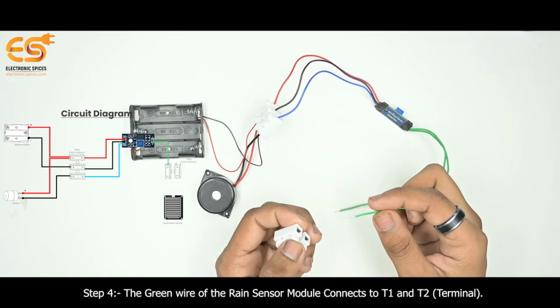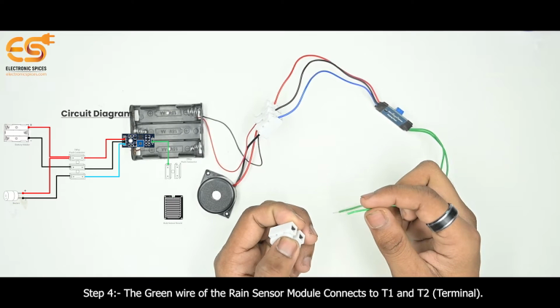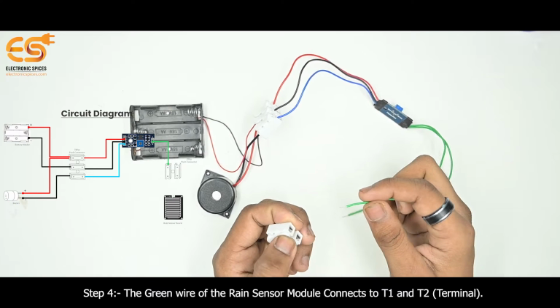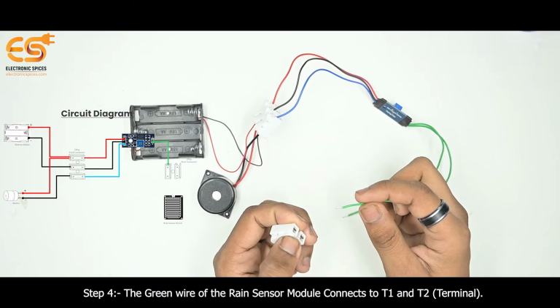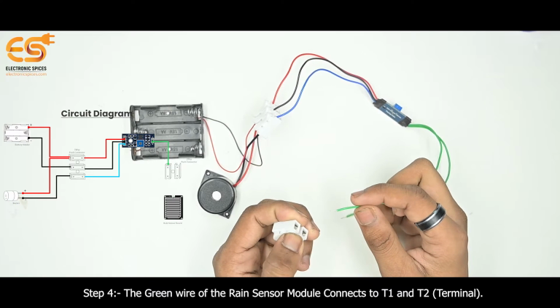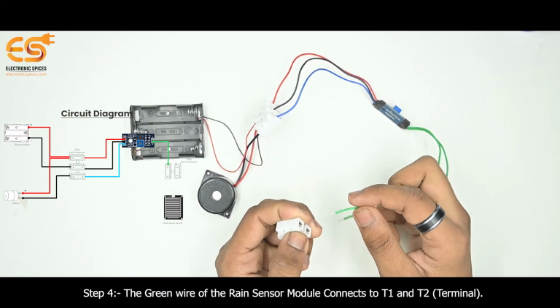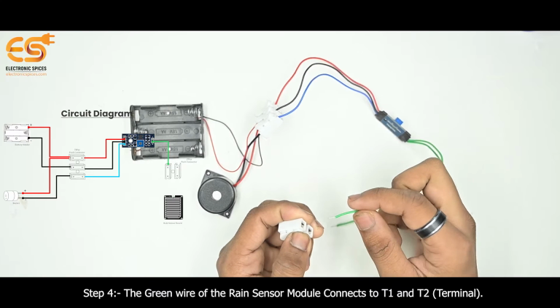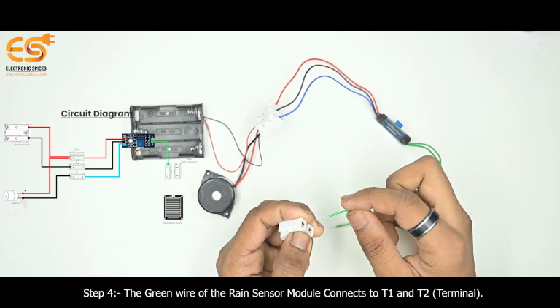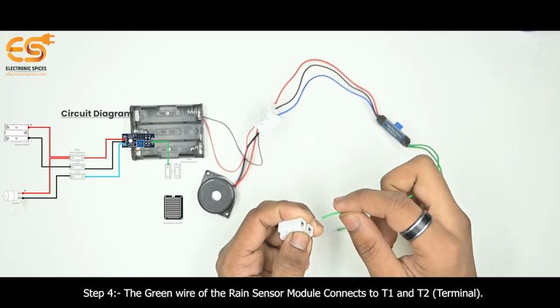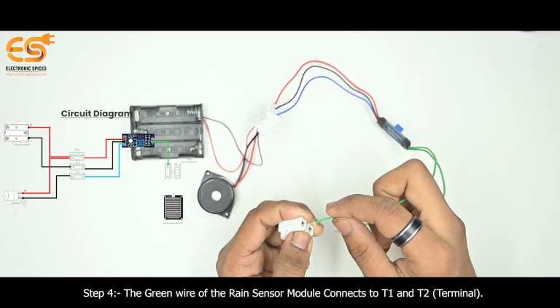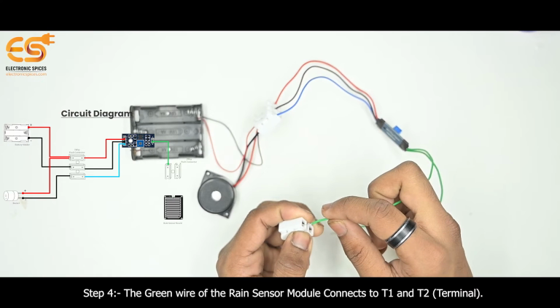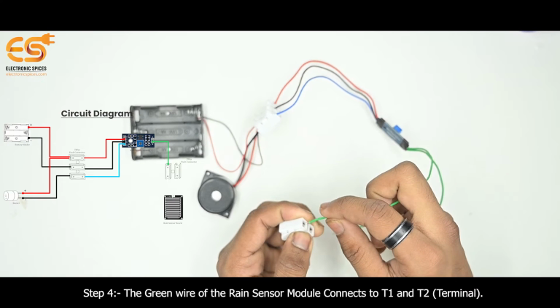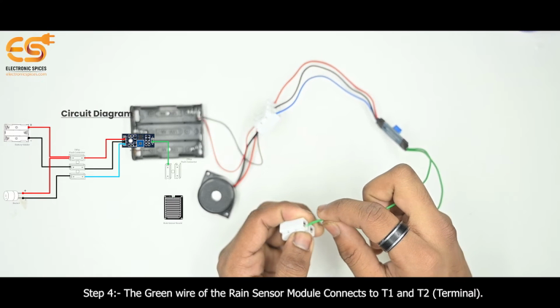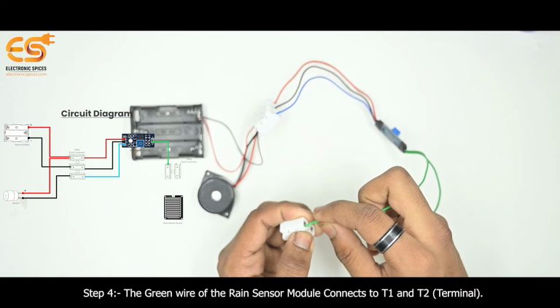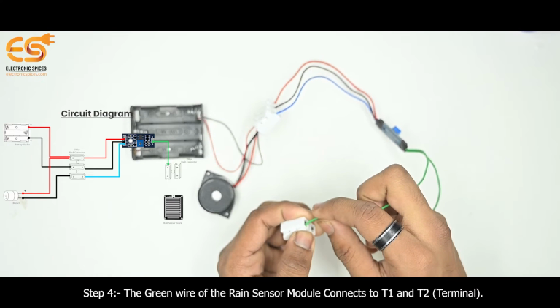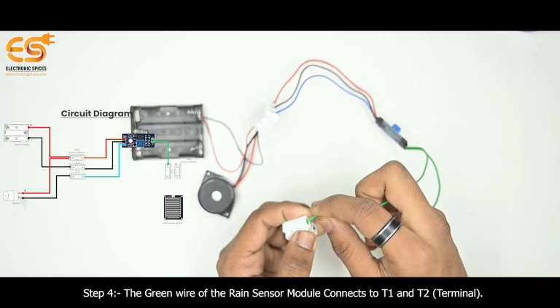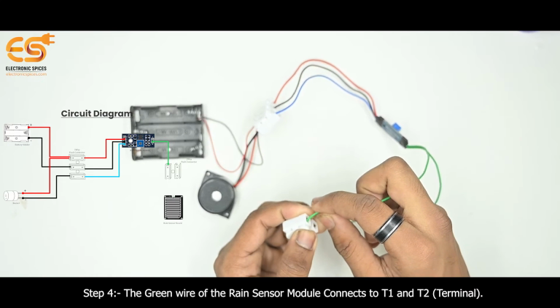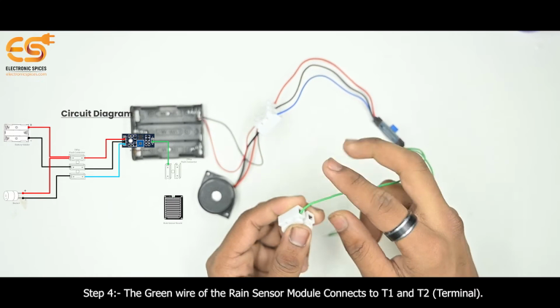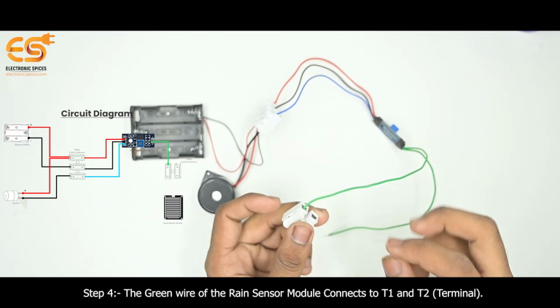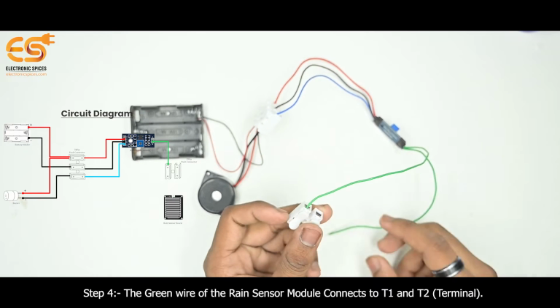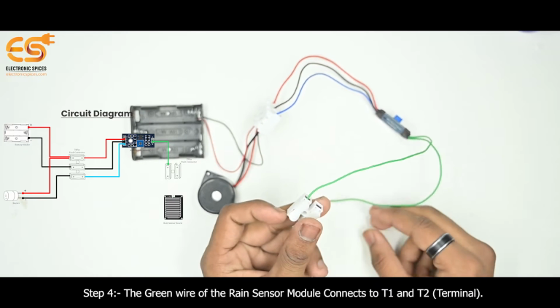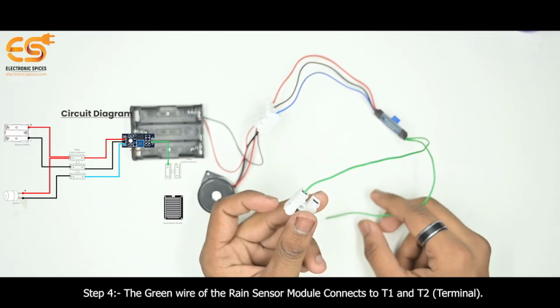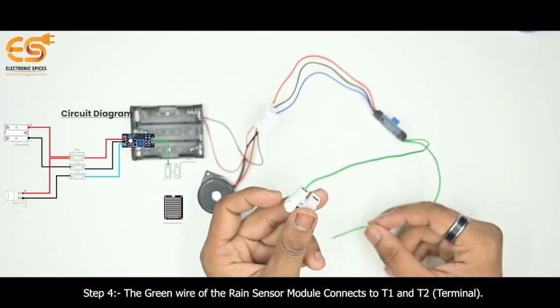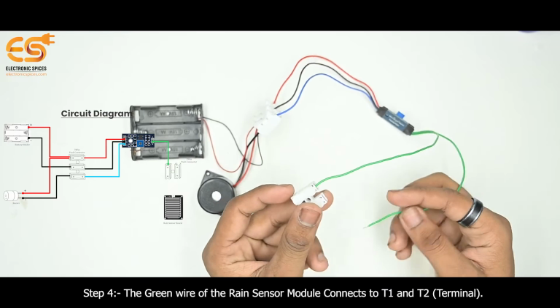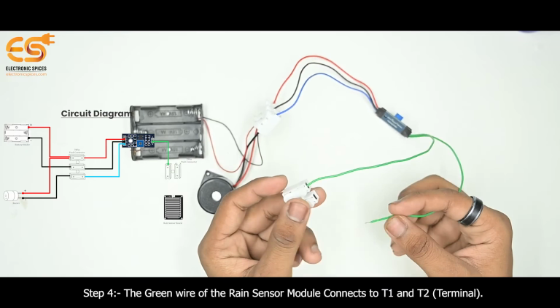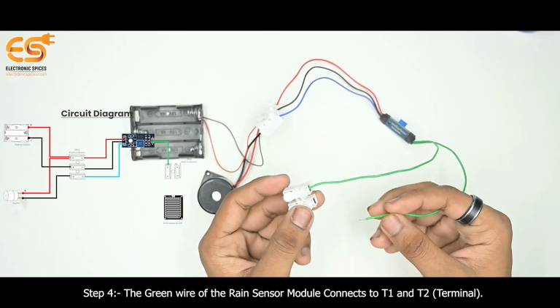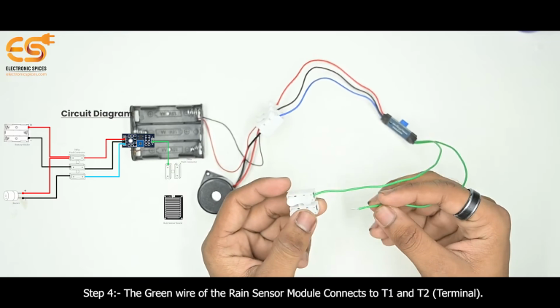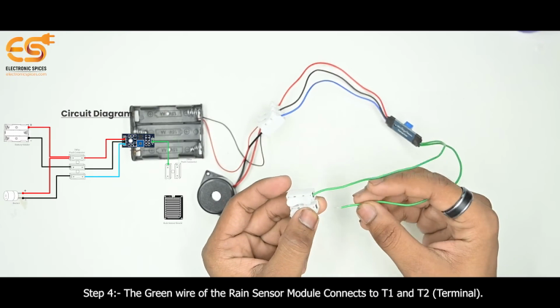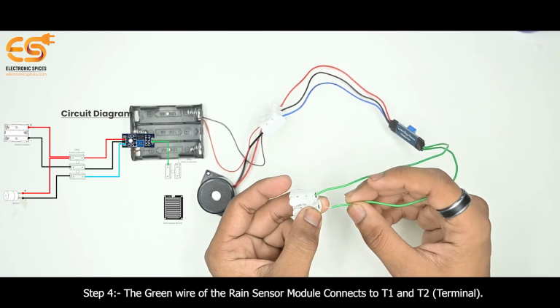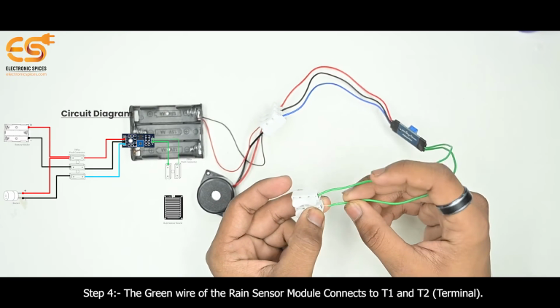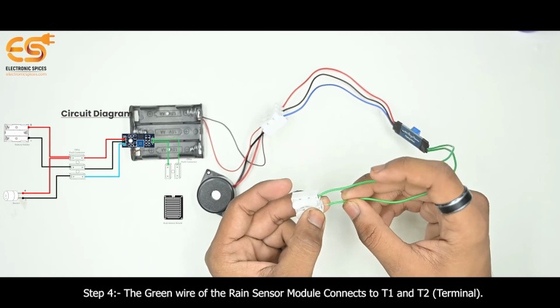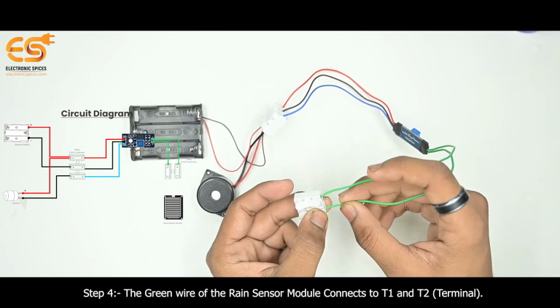Use of 2-Way Push Connector. Step 4: The green wire of the rain sensor module connects to the T2 terminal.